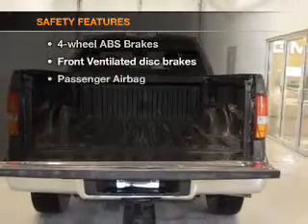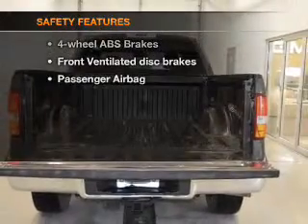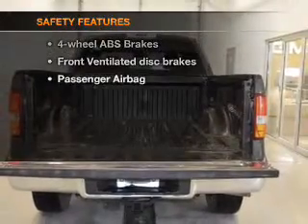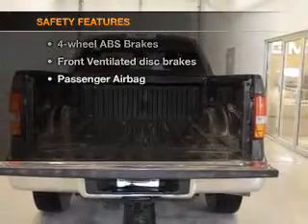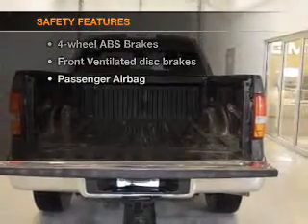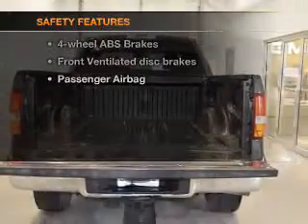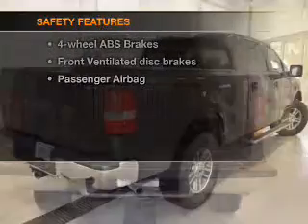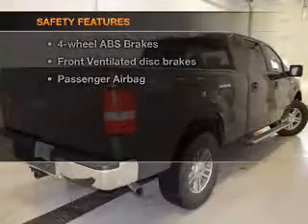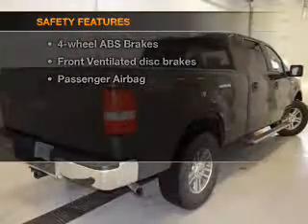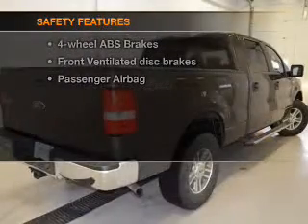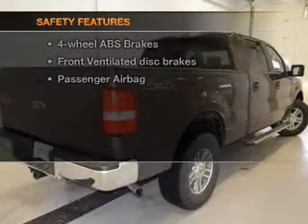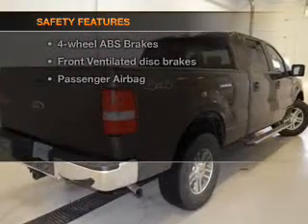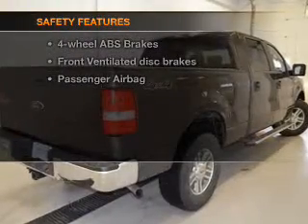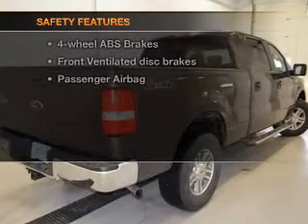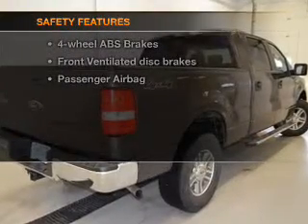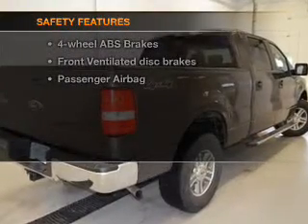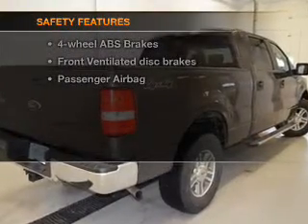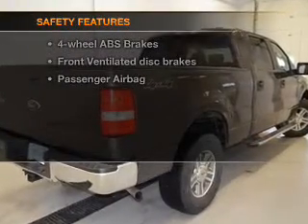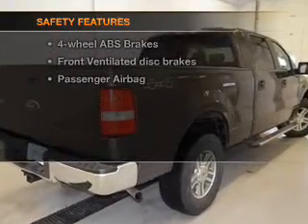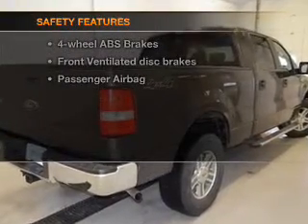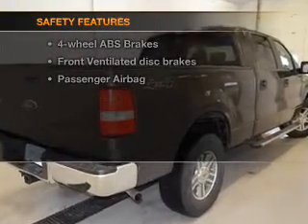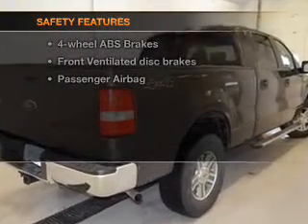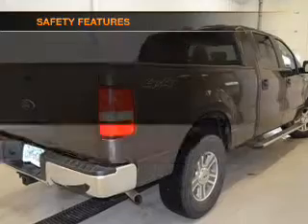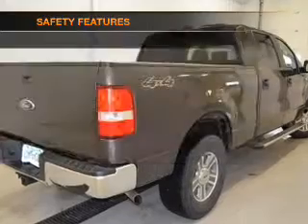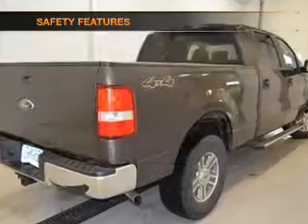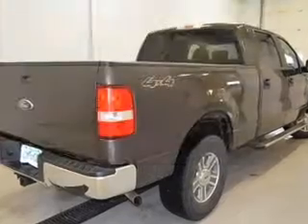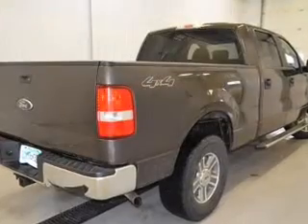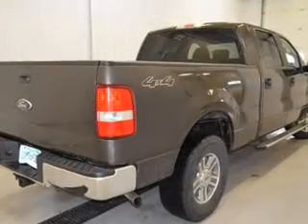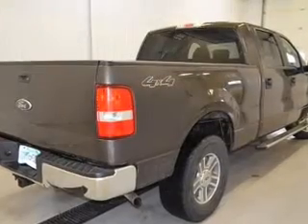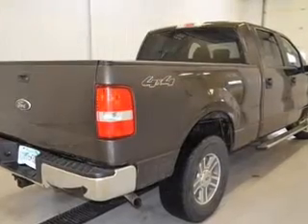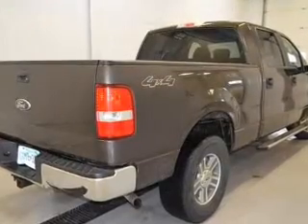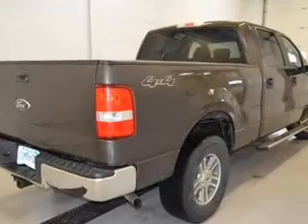A passenger airbag, low tire pressure warning, front ventilated disc brakes, and anti-lock brakes.